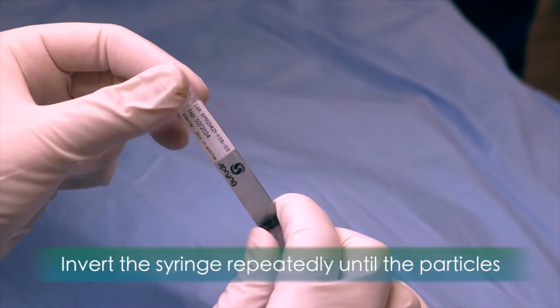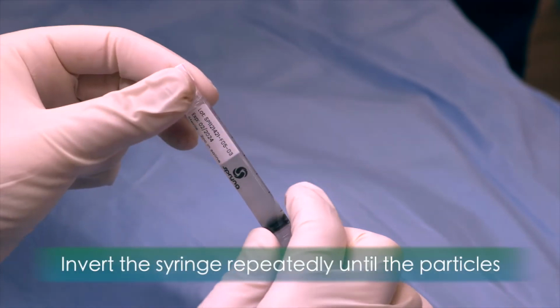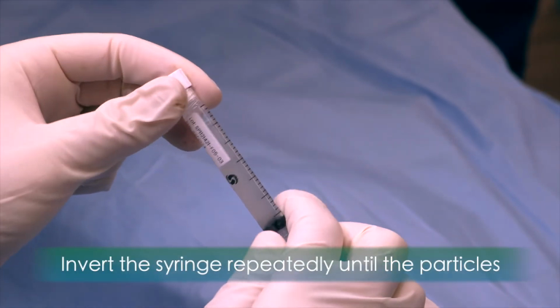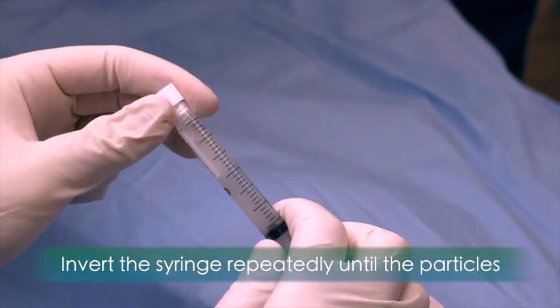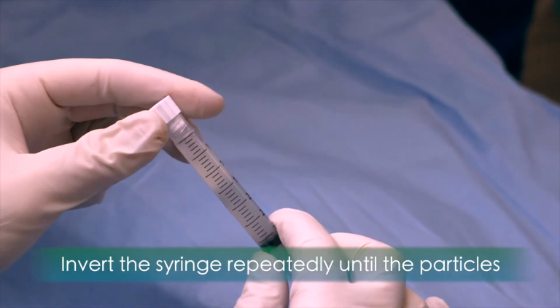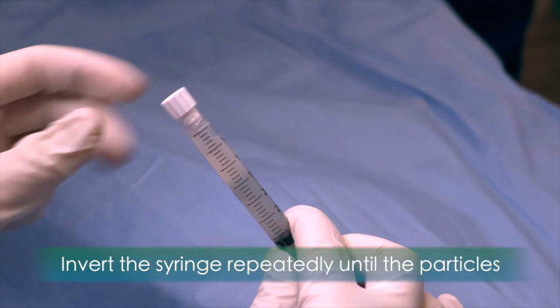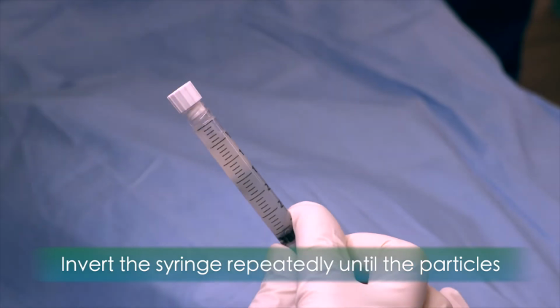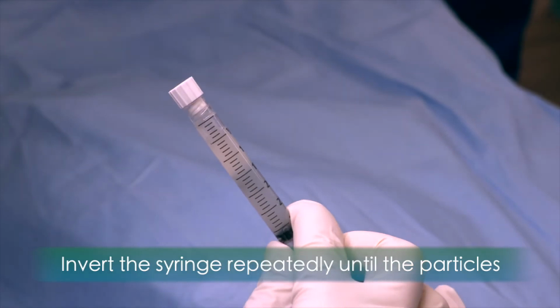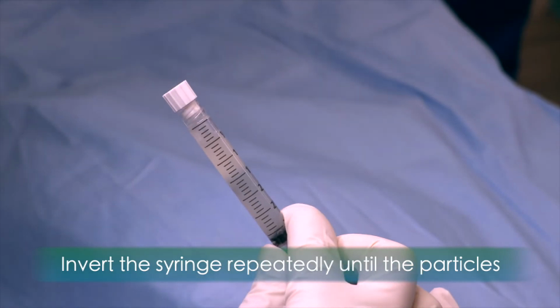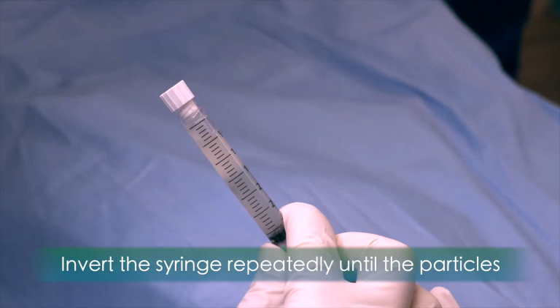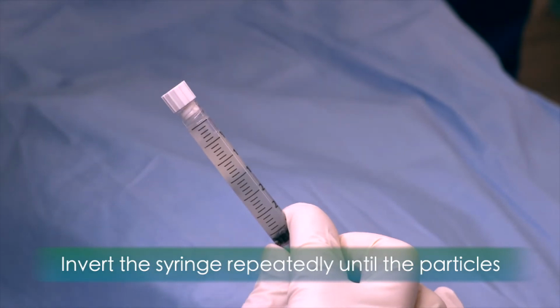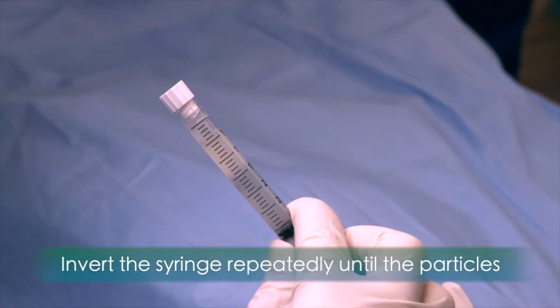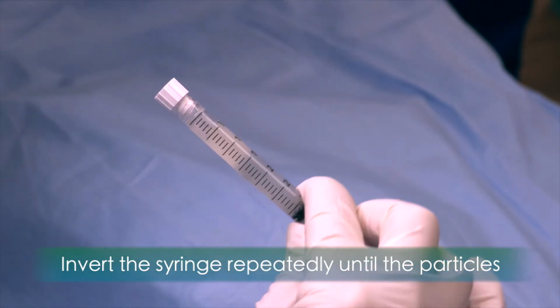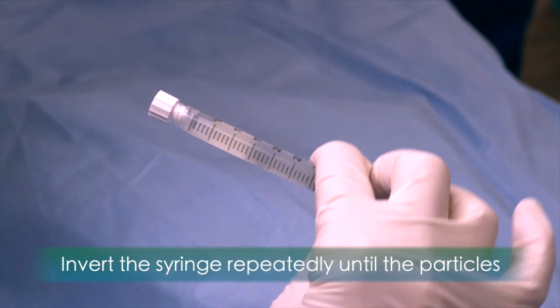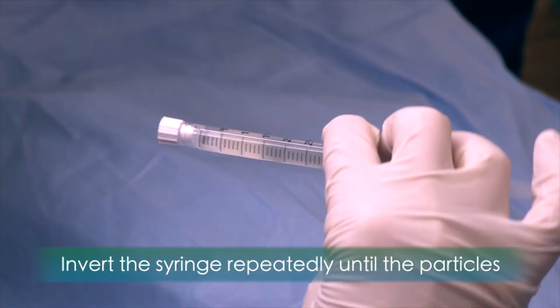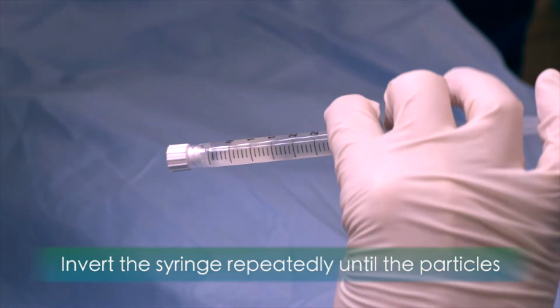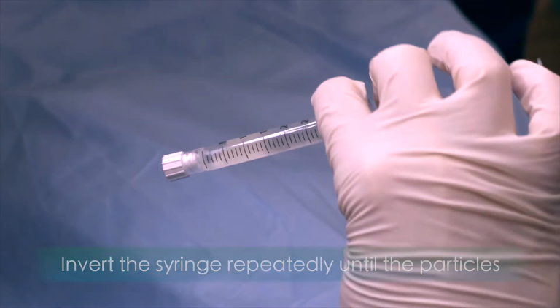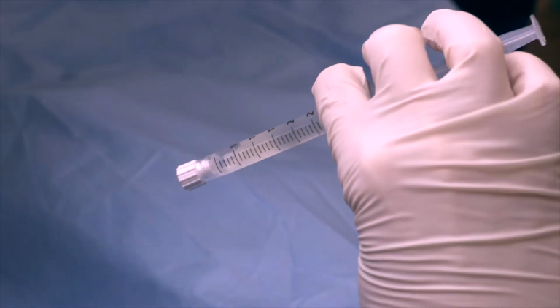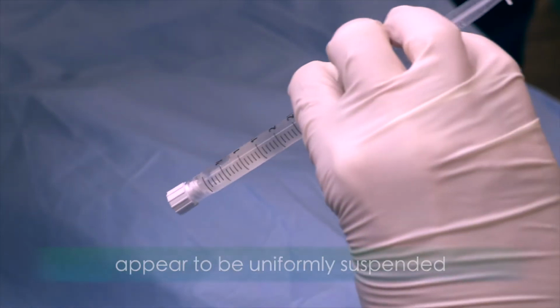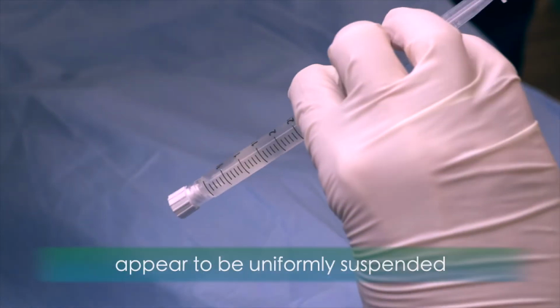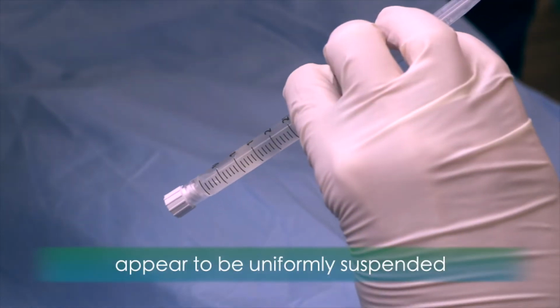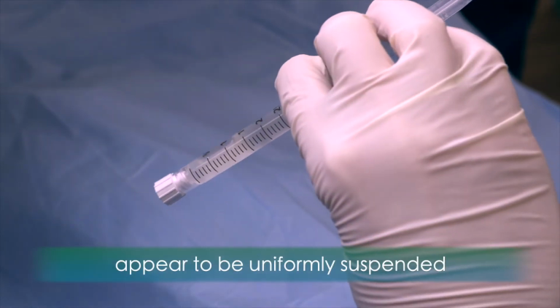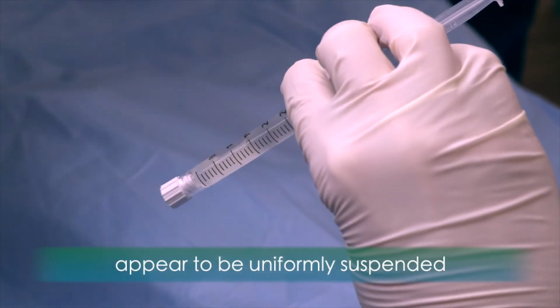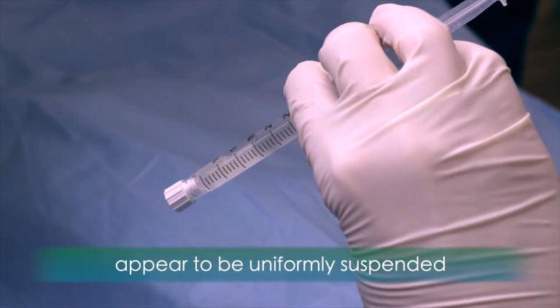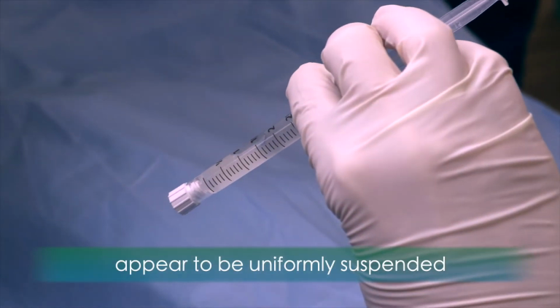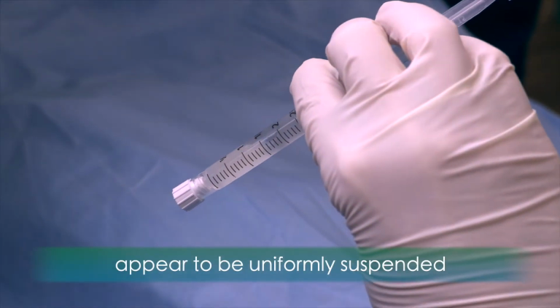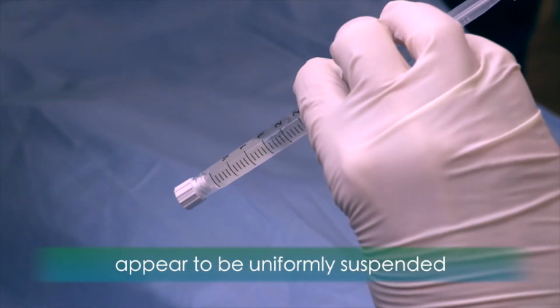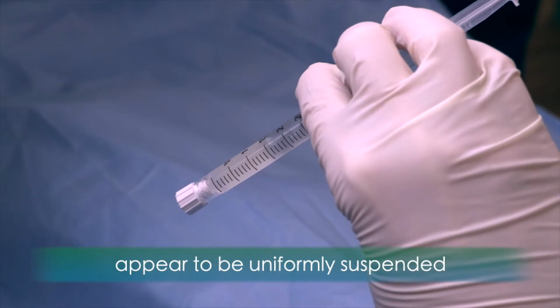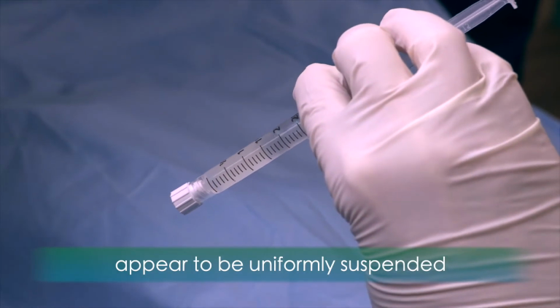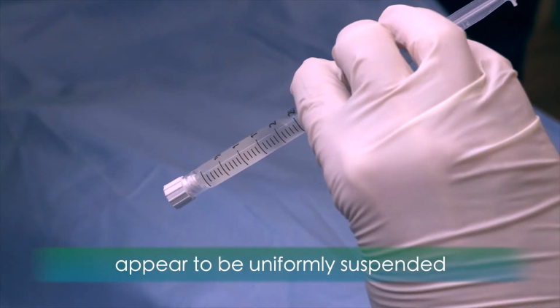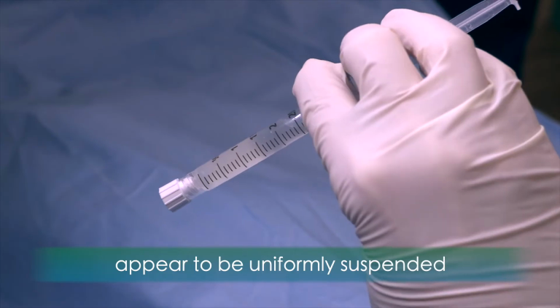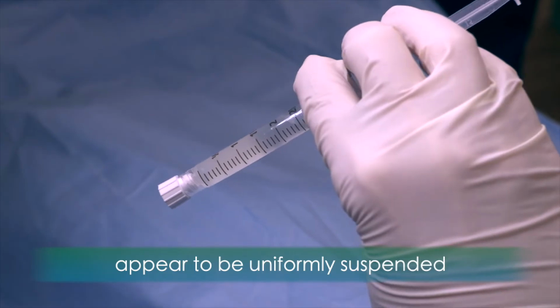Before you perform your injection, invert the syringe repeatedly until the particles appear to be uniformly suspended.